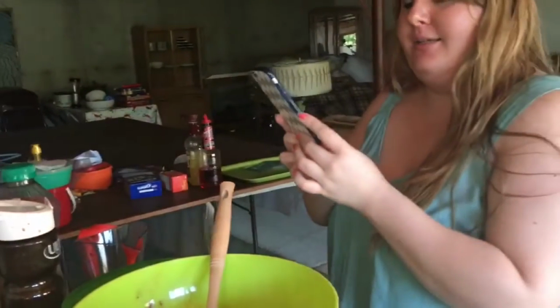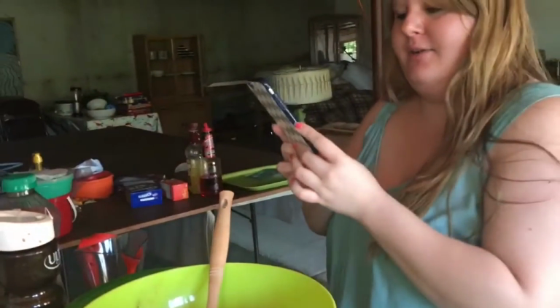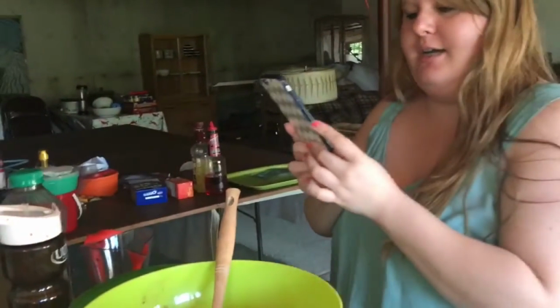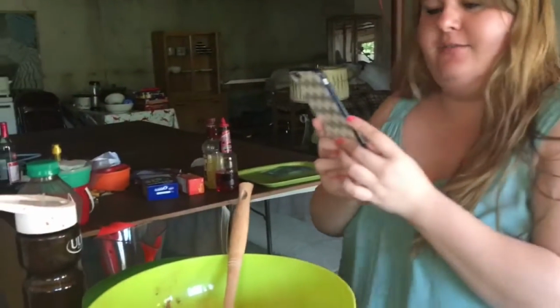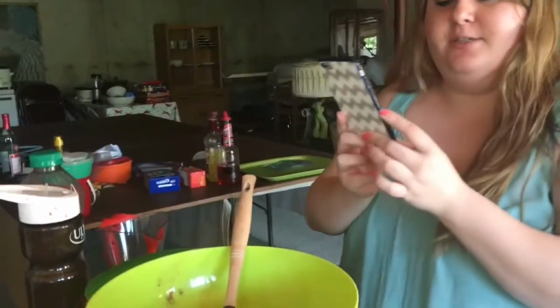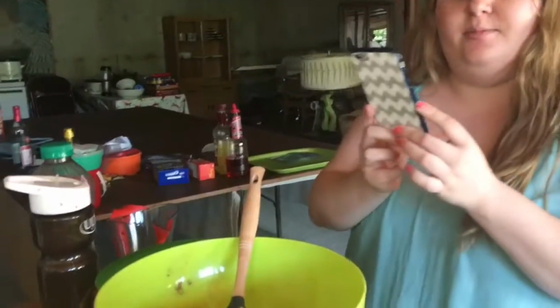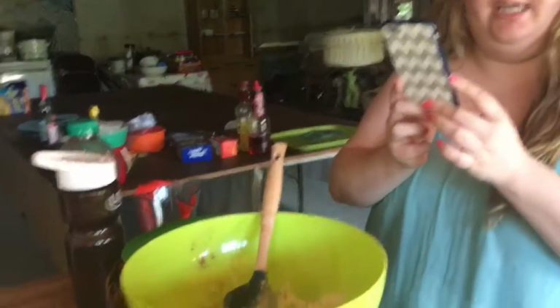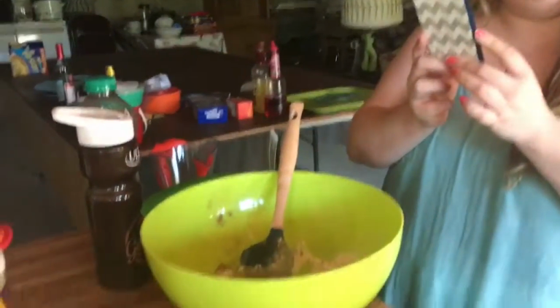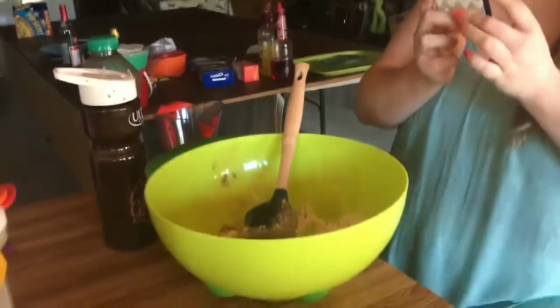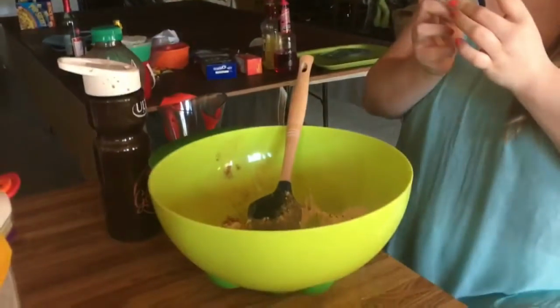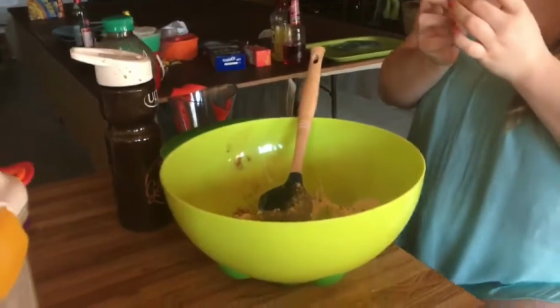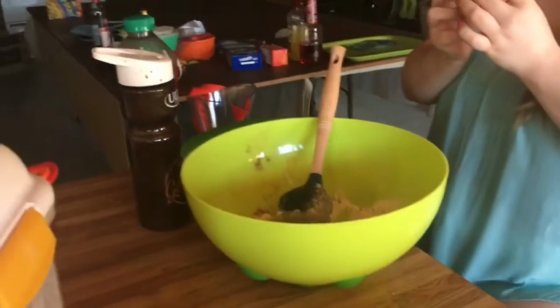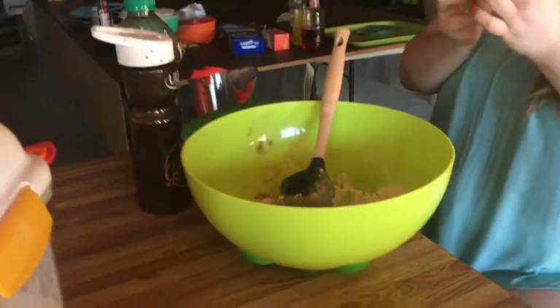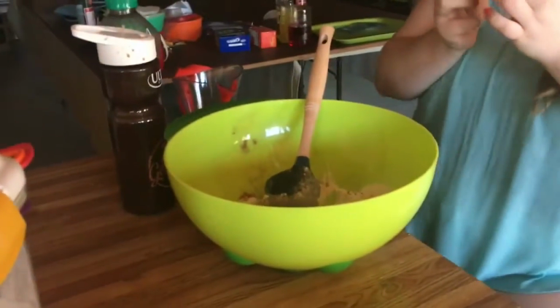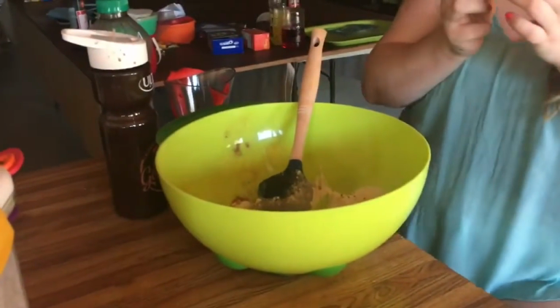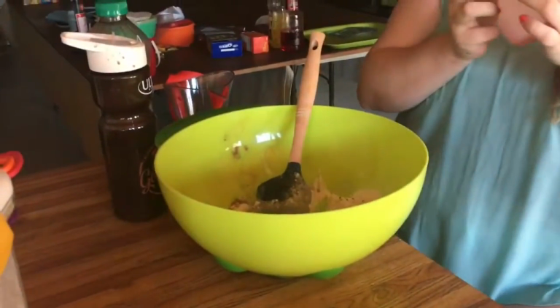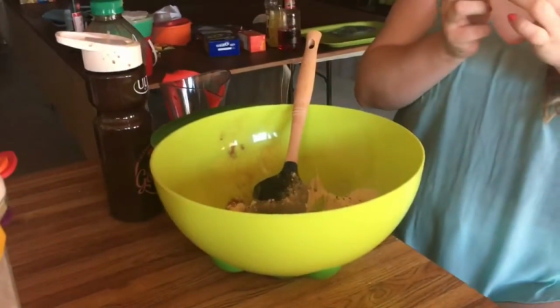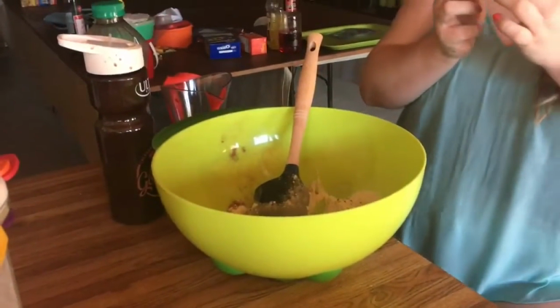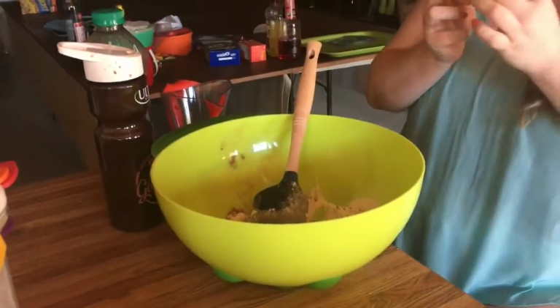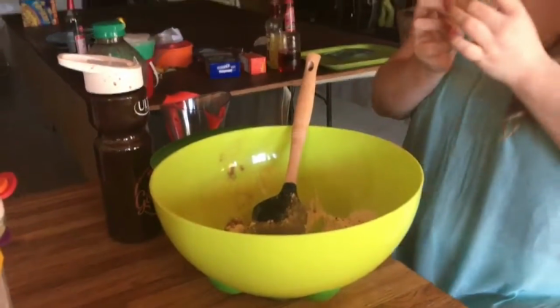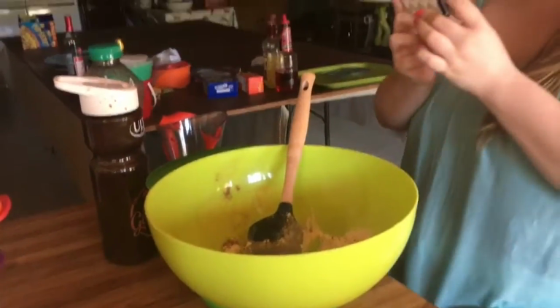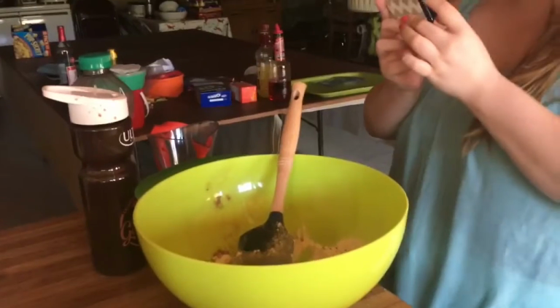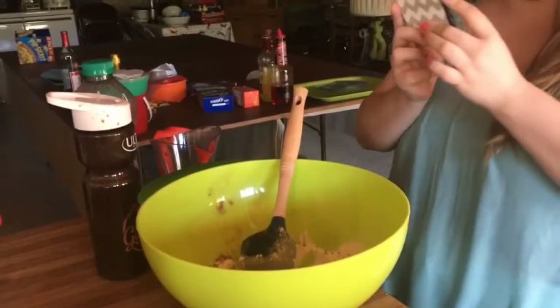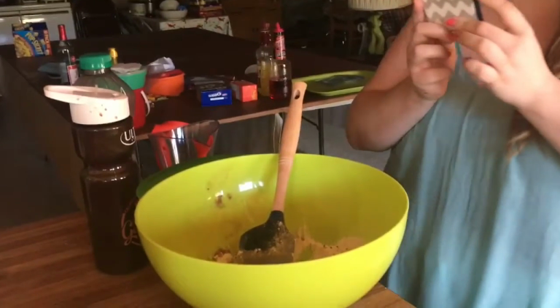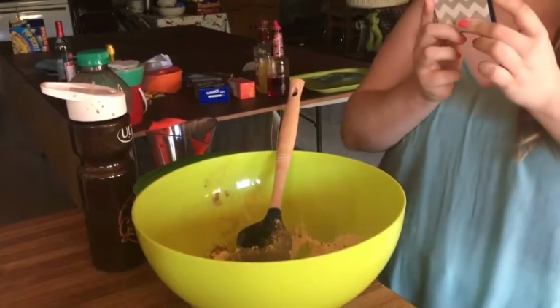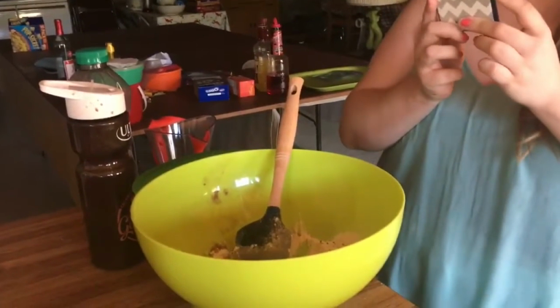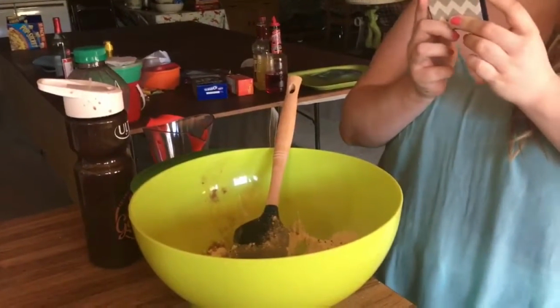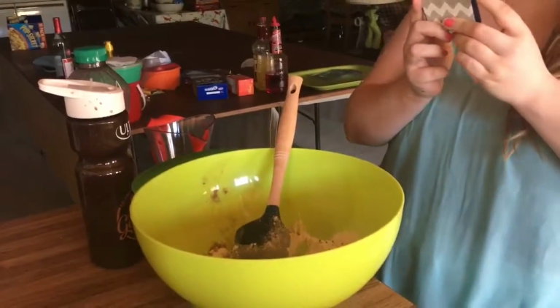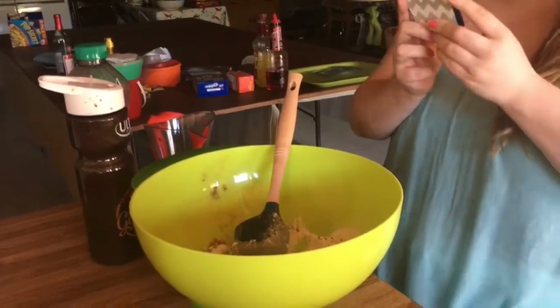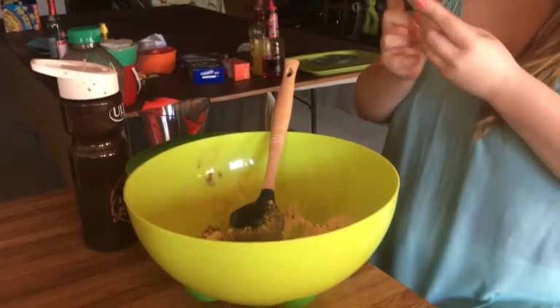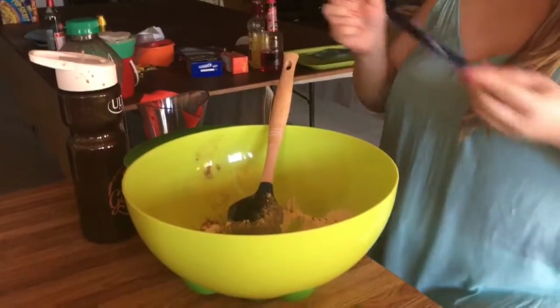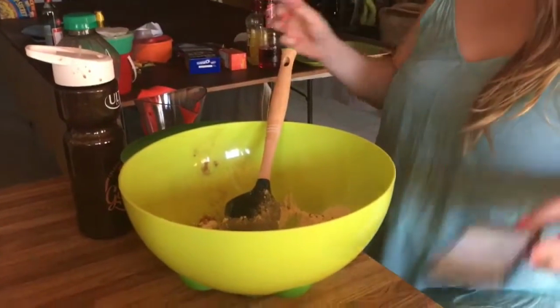A half a teaspoon of baking soda, a half teaspoon baking powder, half teaspoon of salt, and now I have to add a teaspoon of almond extract.